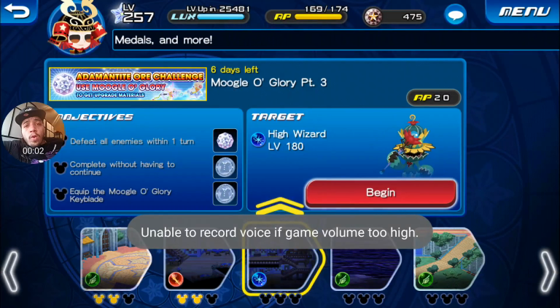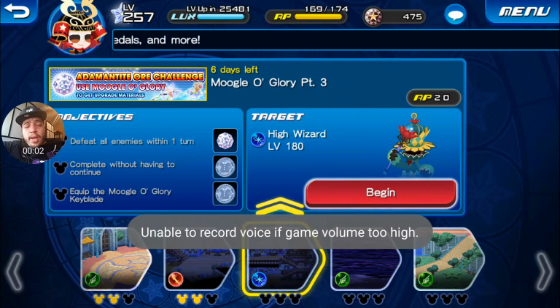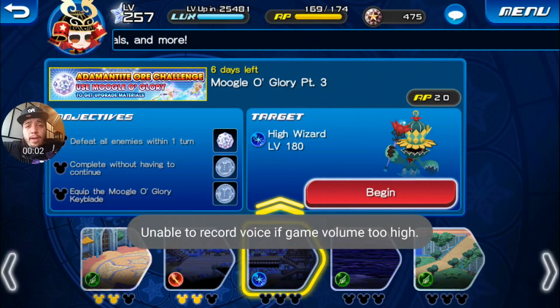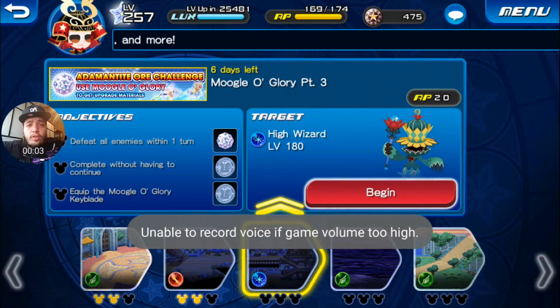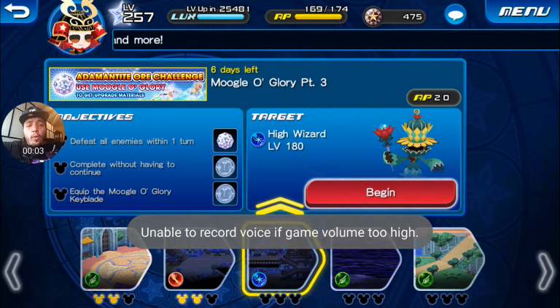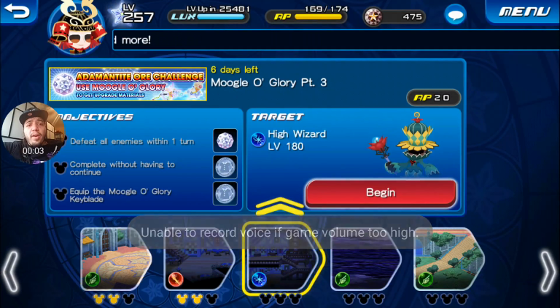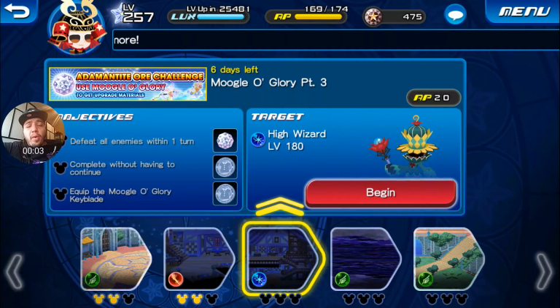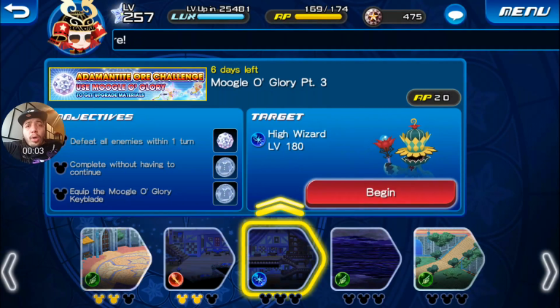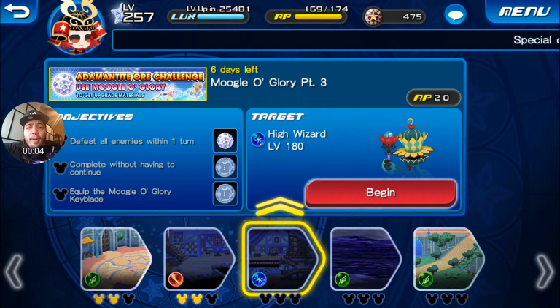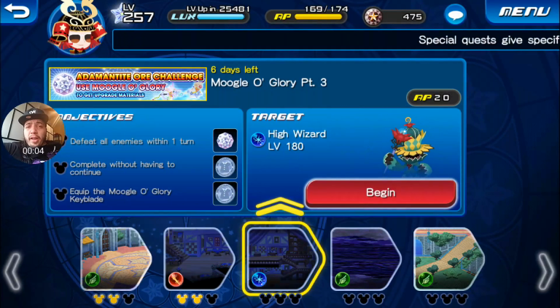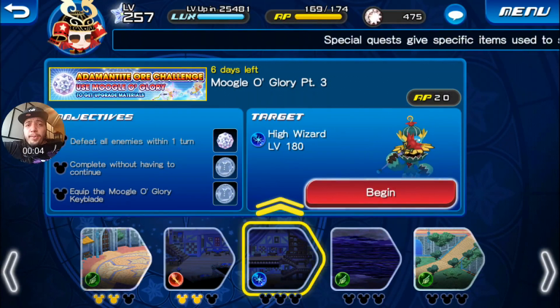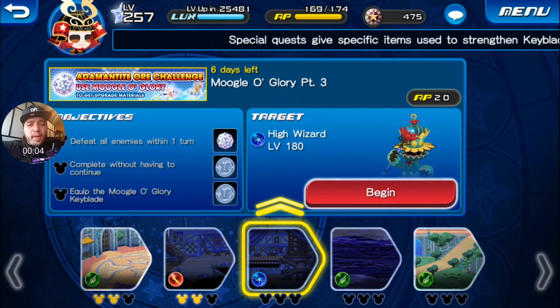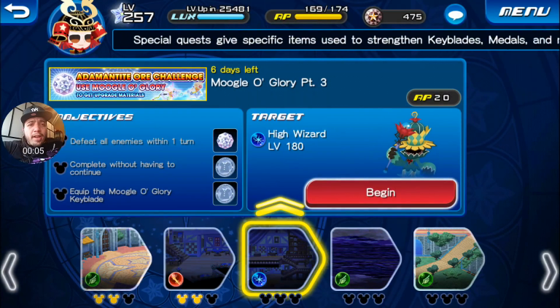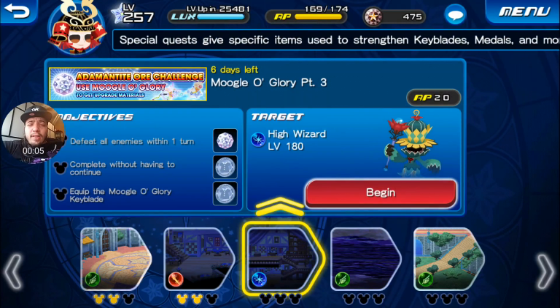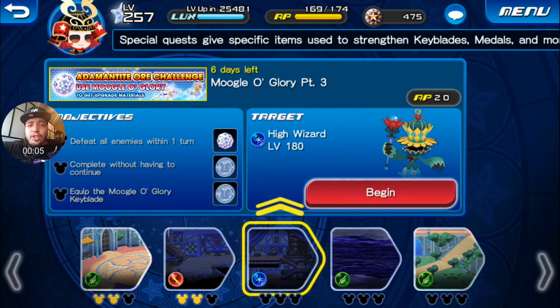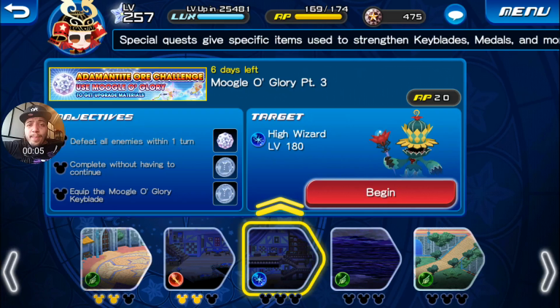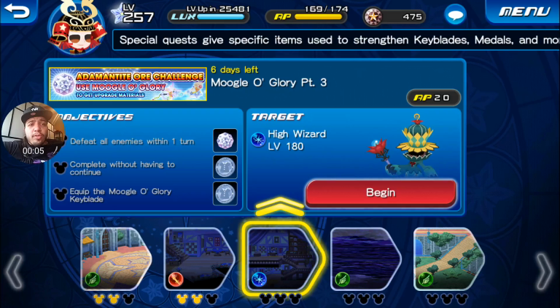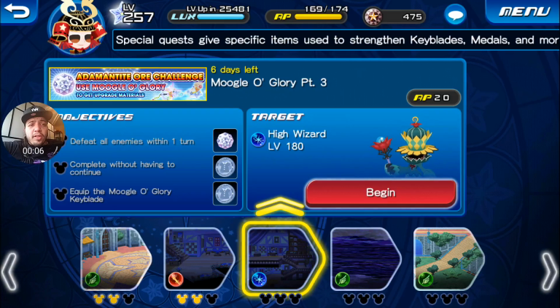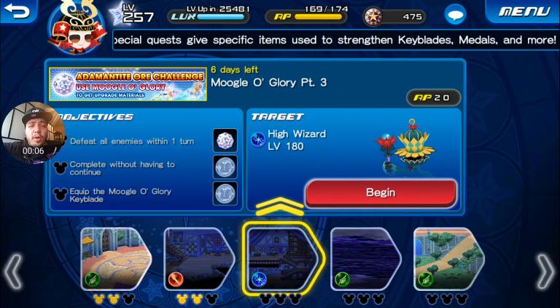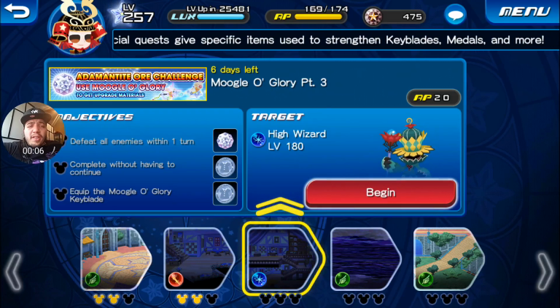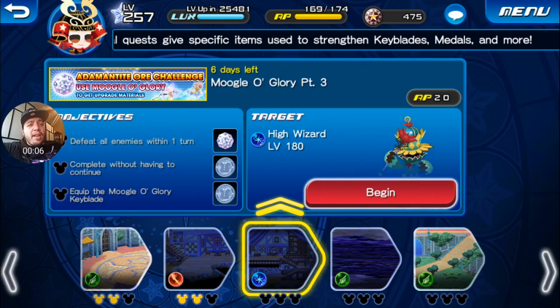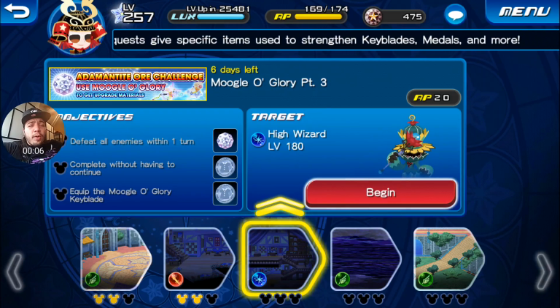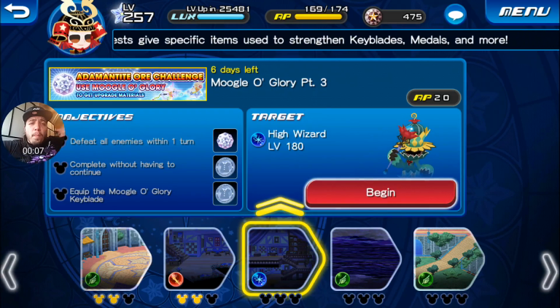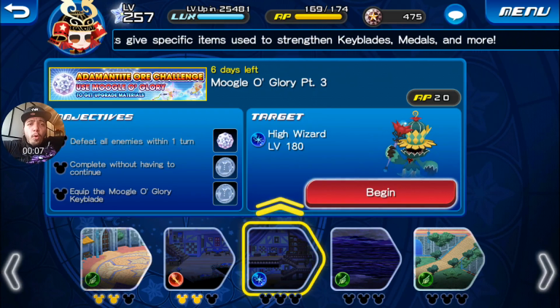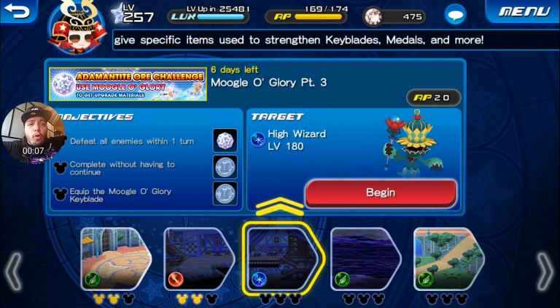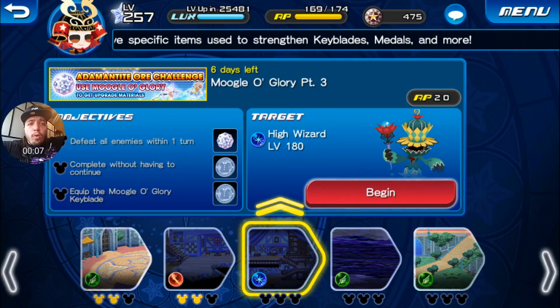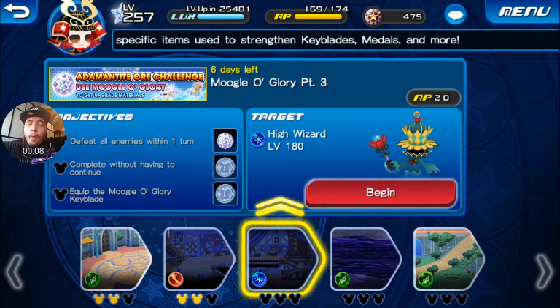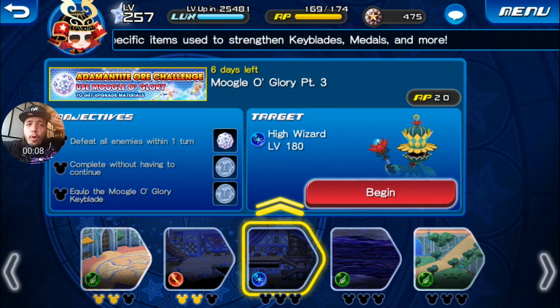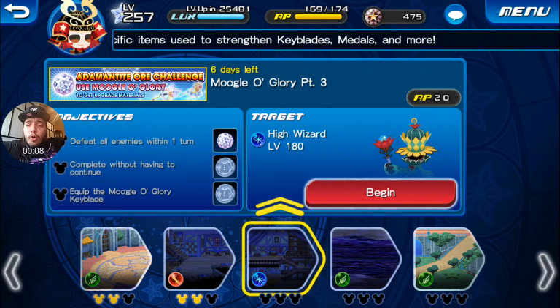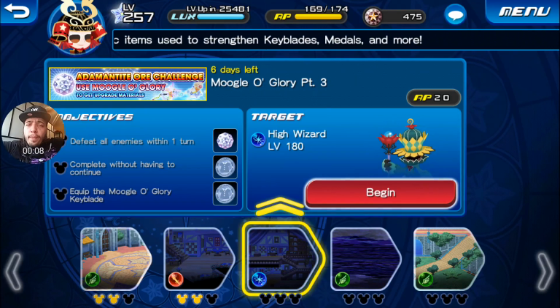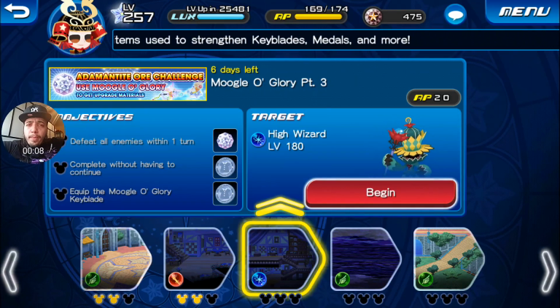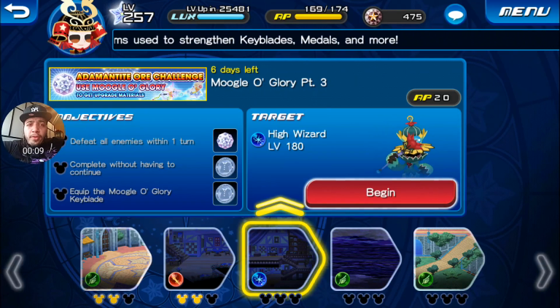Hey, what's going on everyone? Welcome back to another episode of Kingdom Hearts Unchained. My name is Ansono, and today we're going to do Moogle of Glory, part number three.